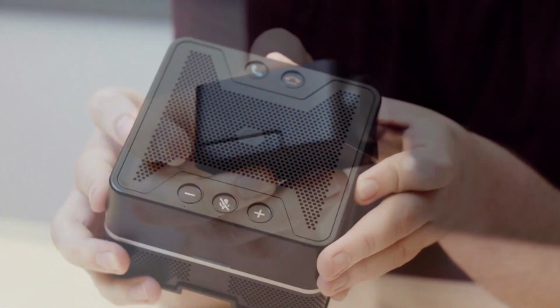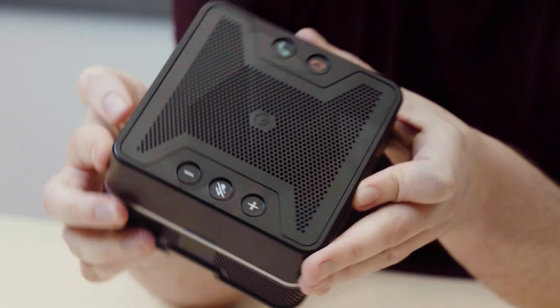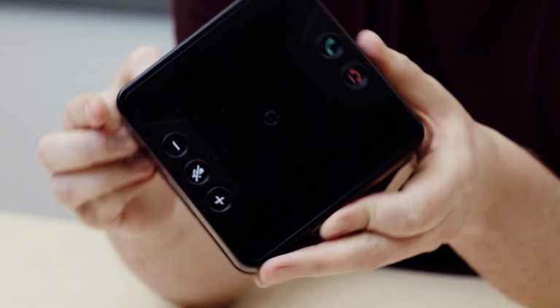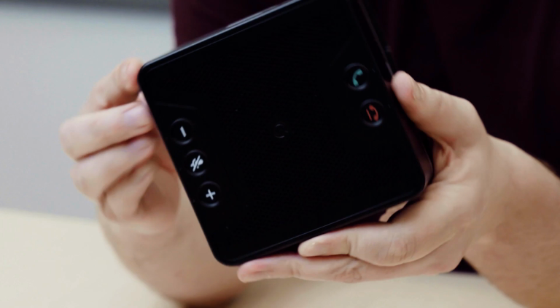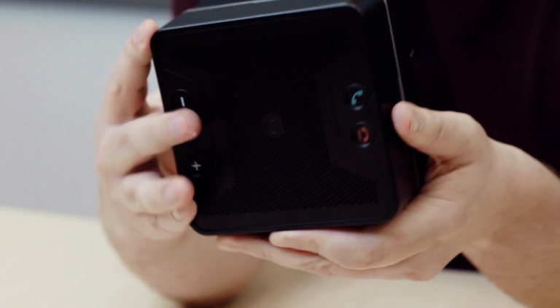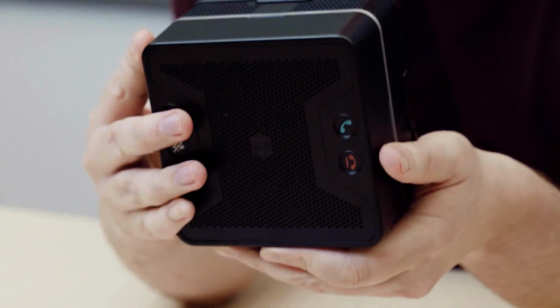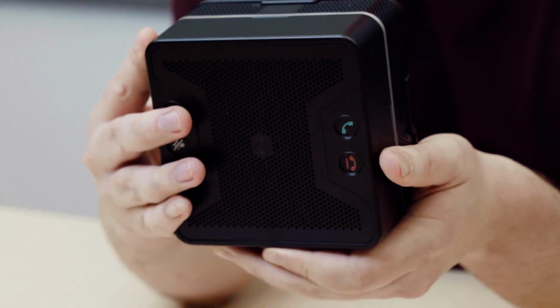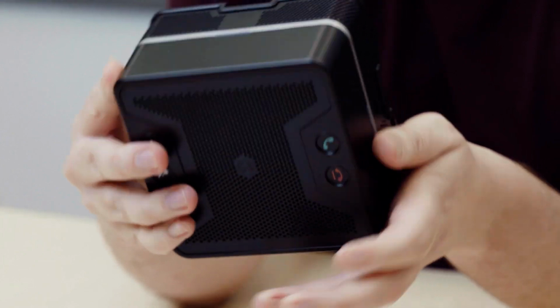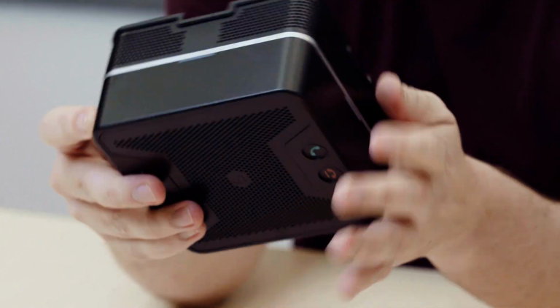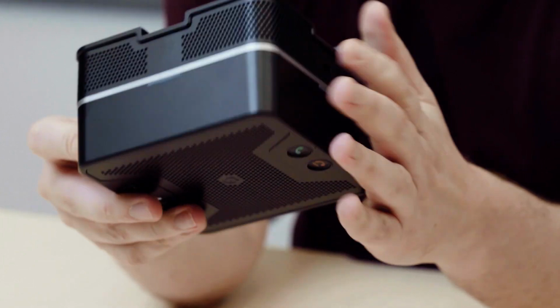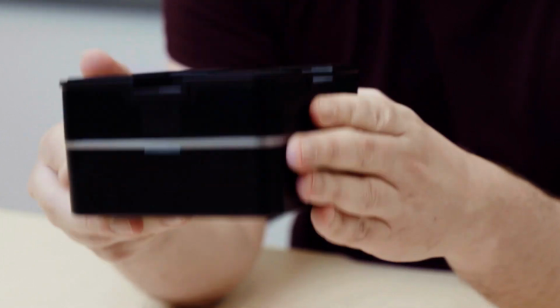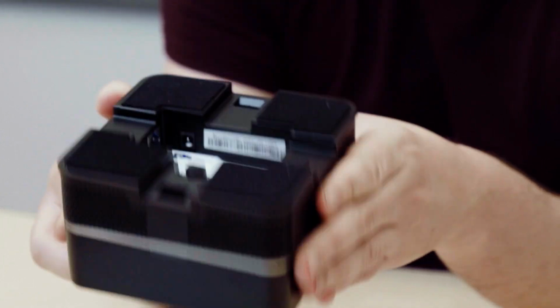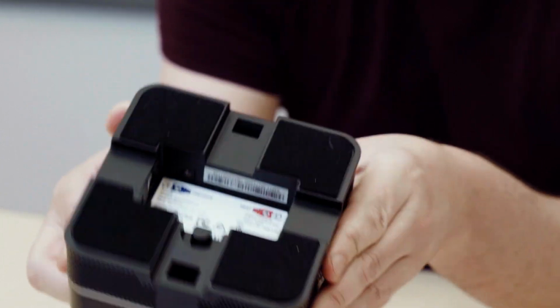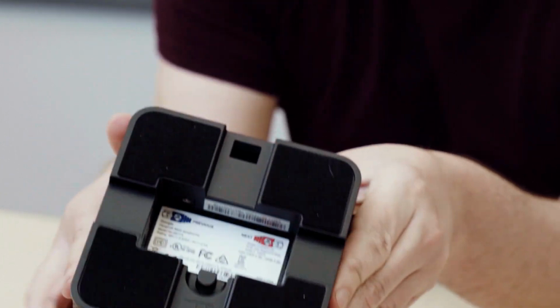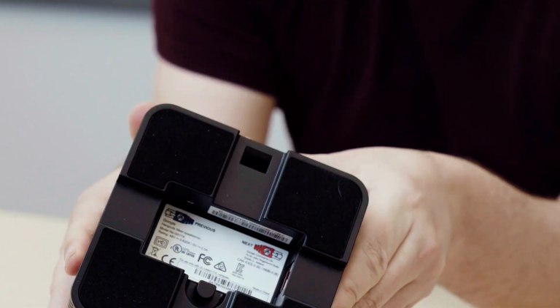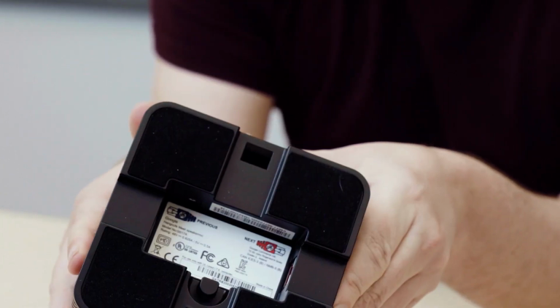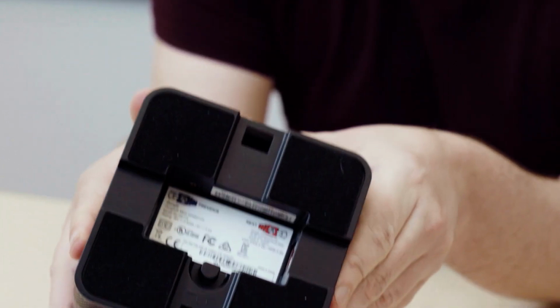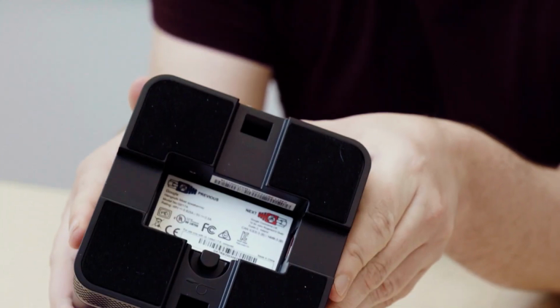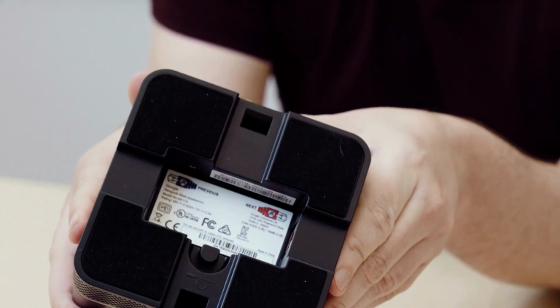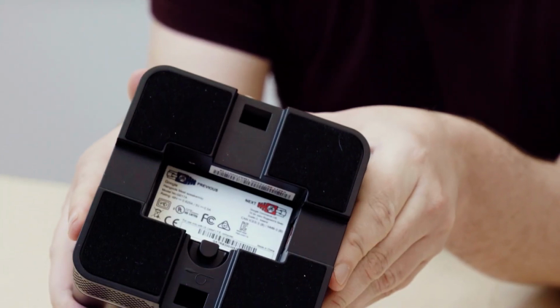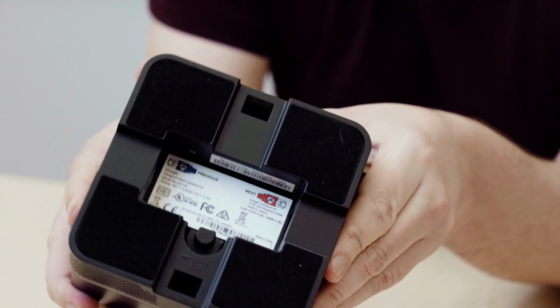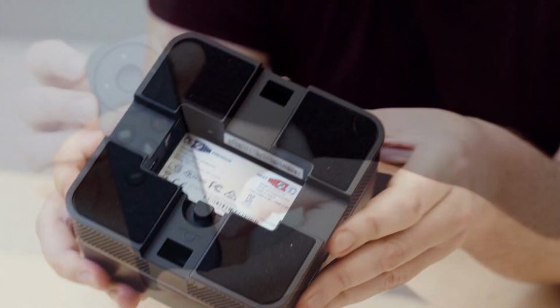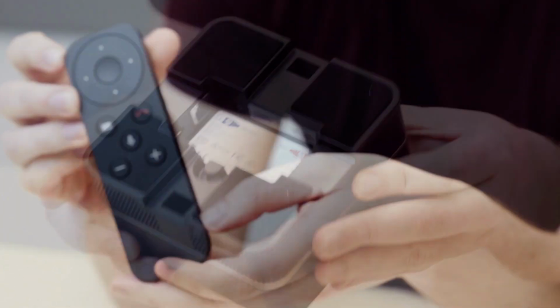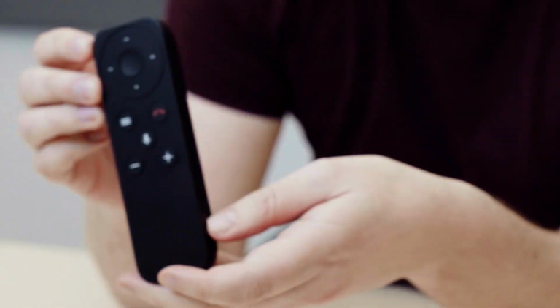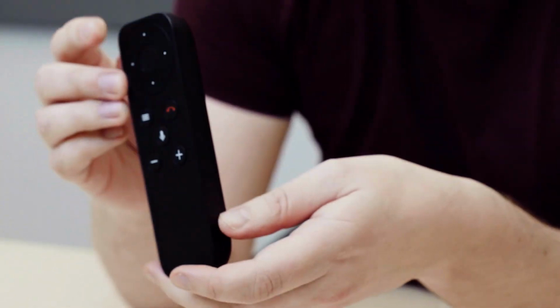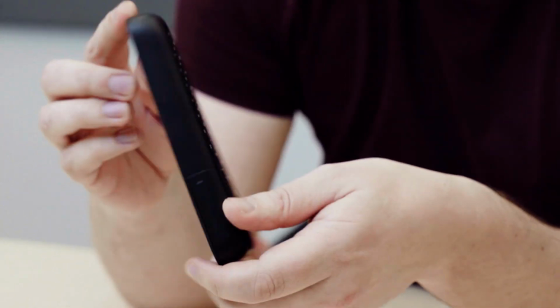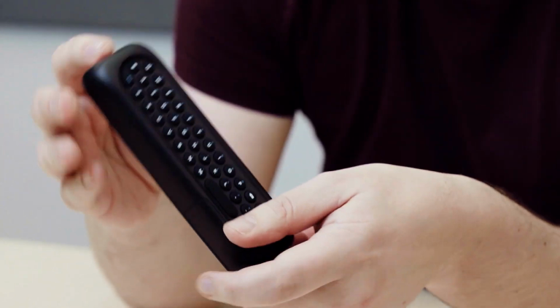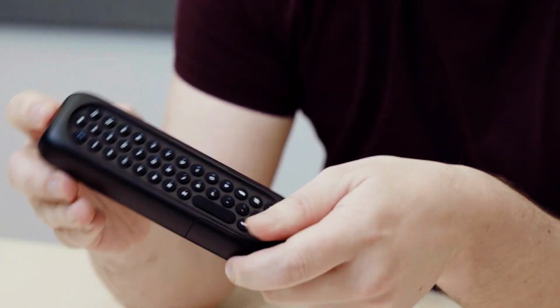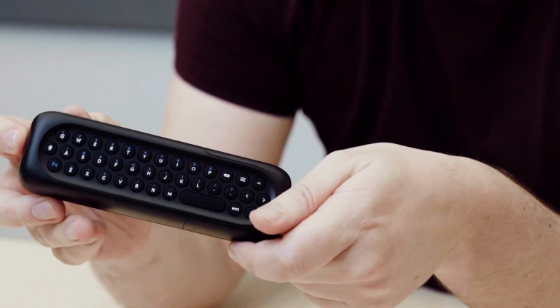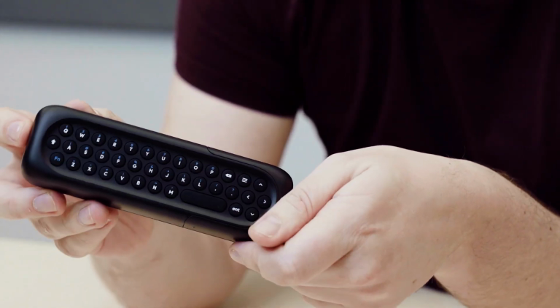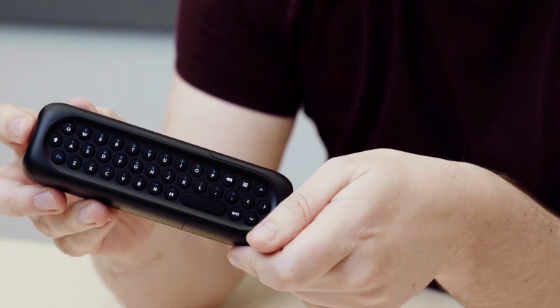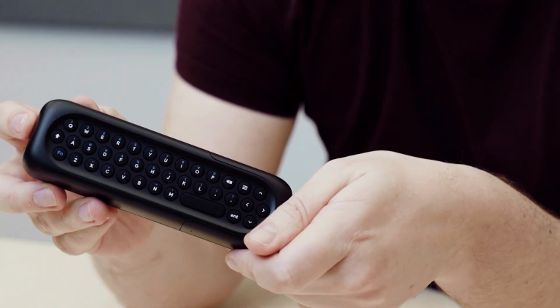Next, the Google Meet speaker mic and cable, and the remote control with the USB sensor.